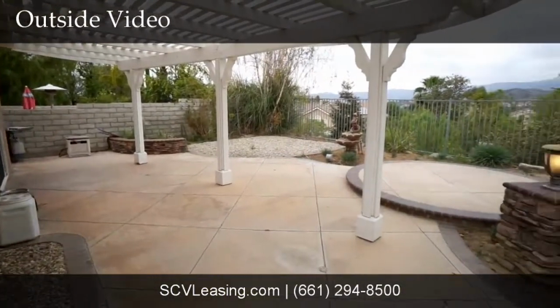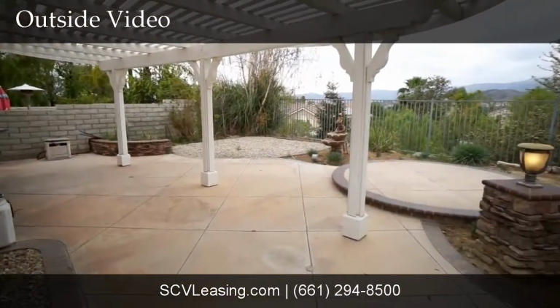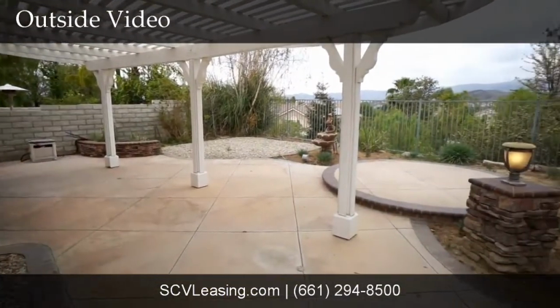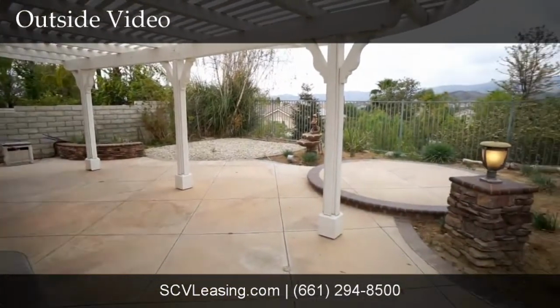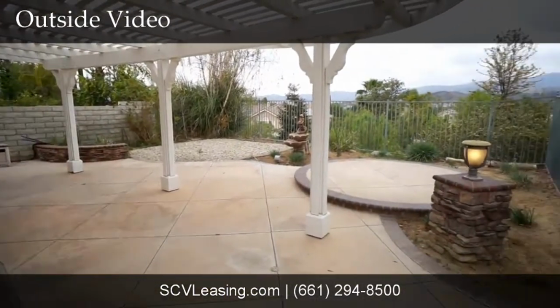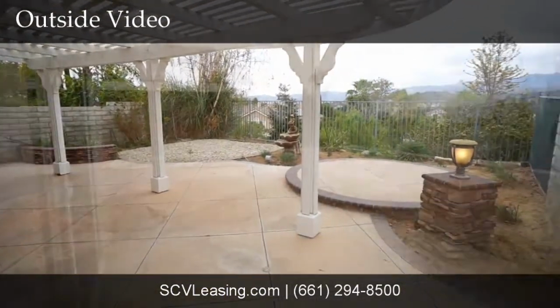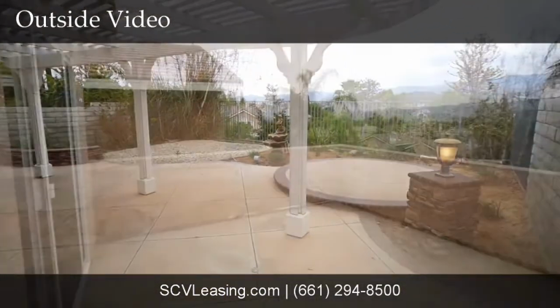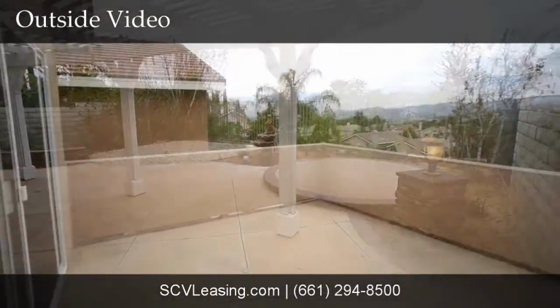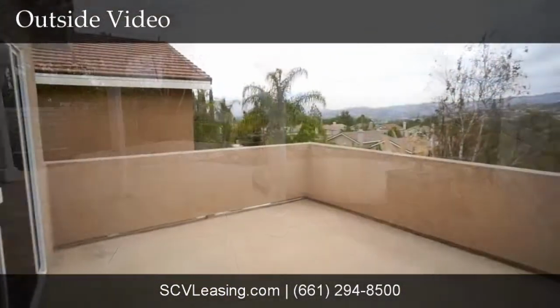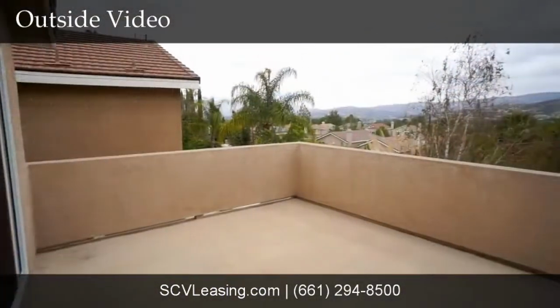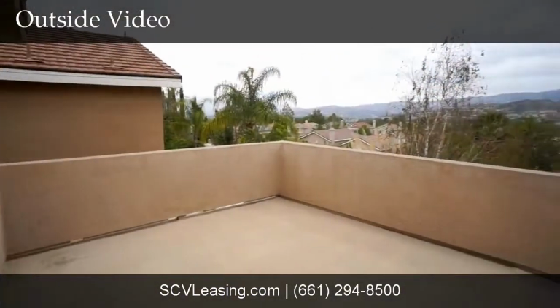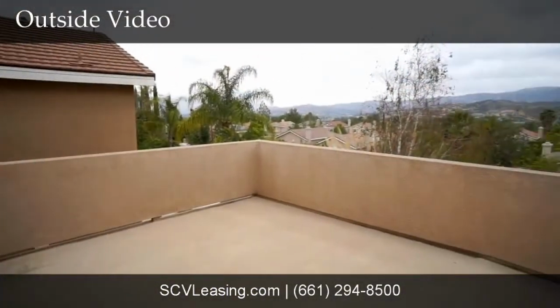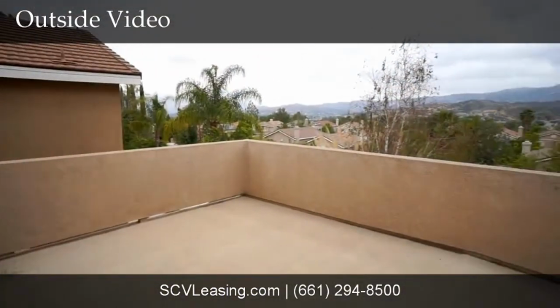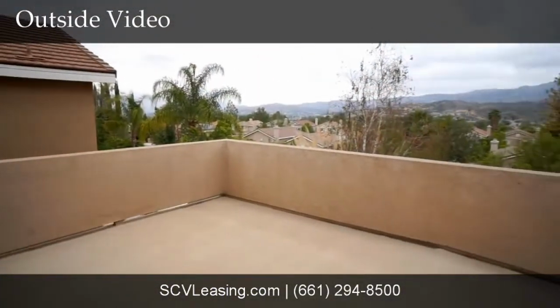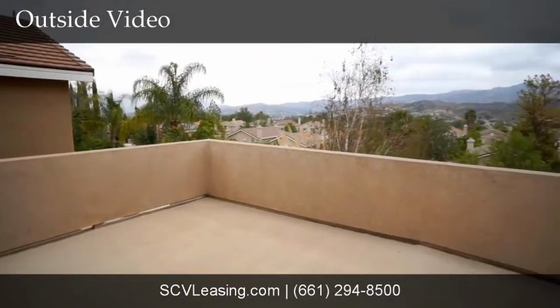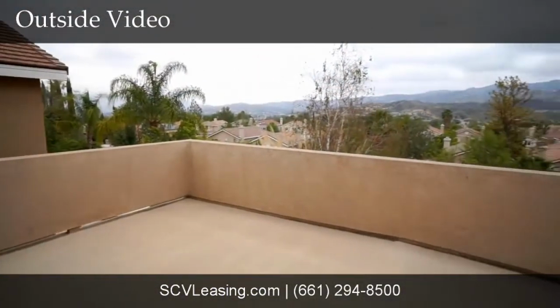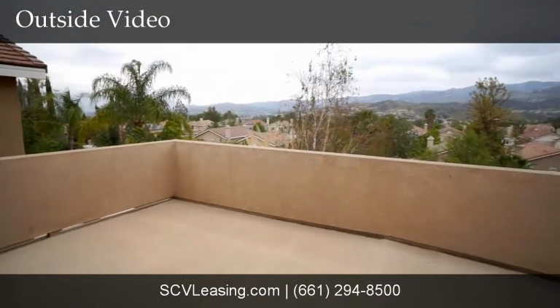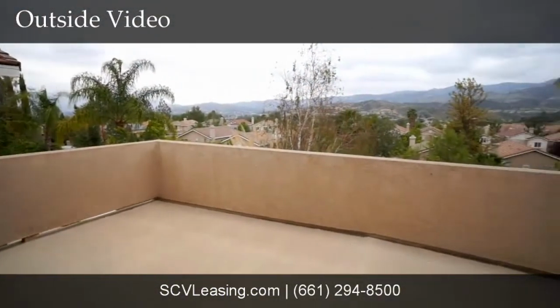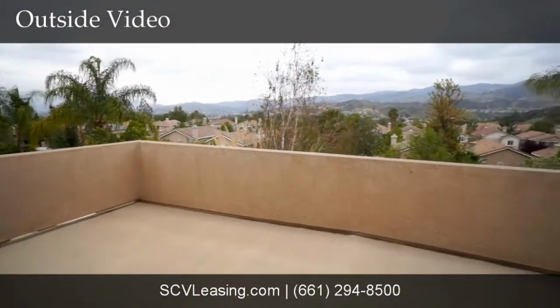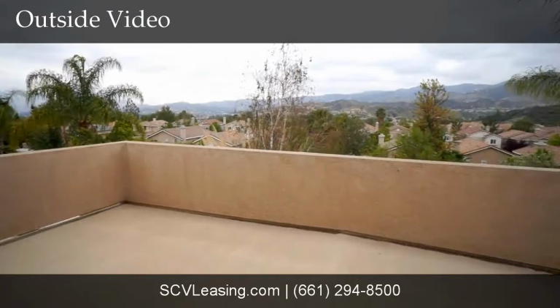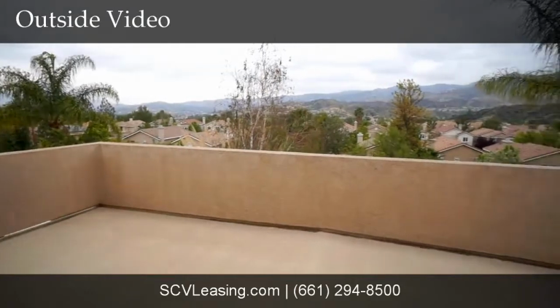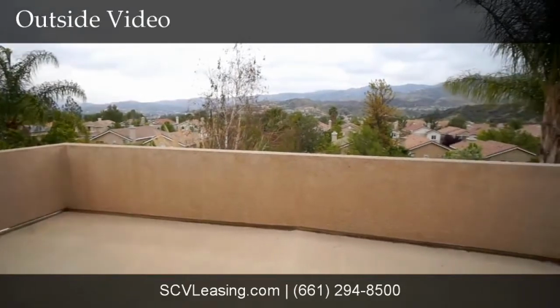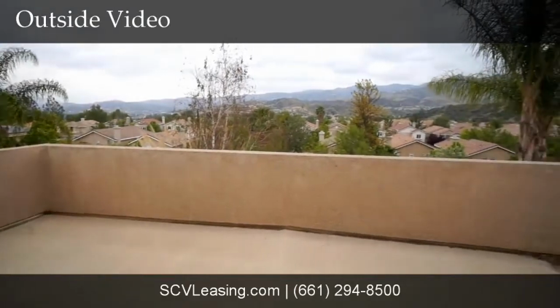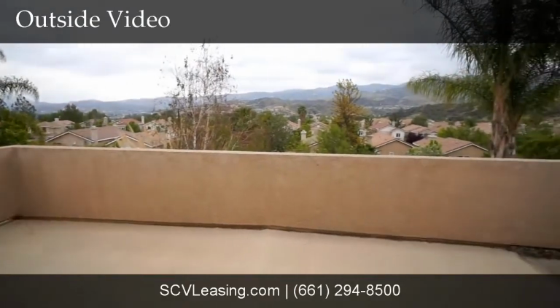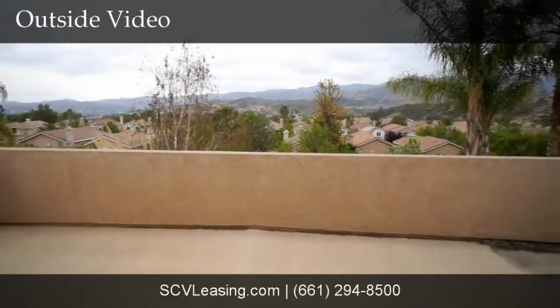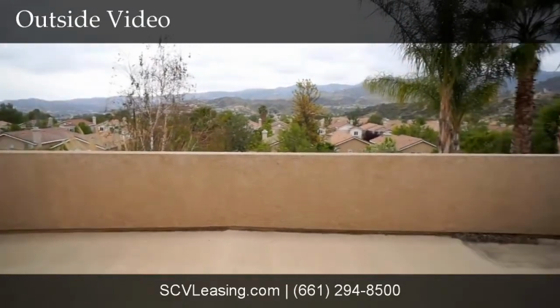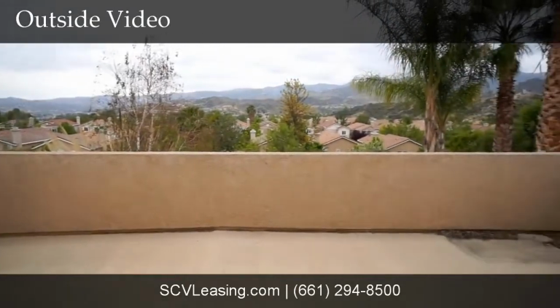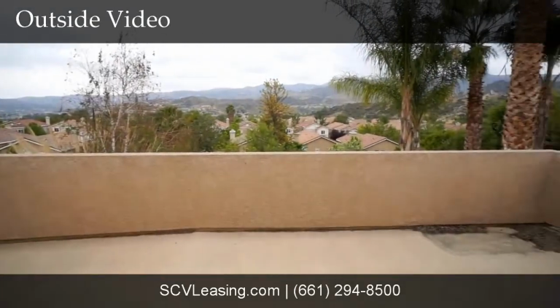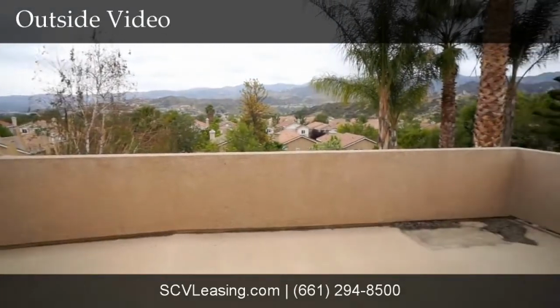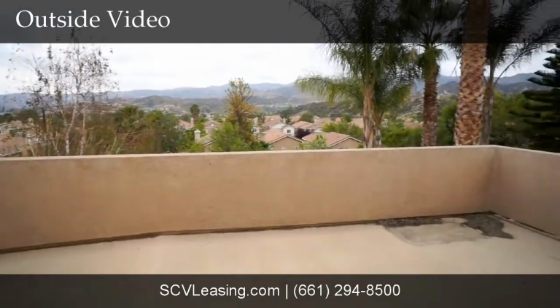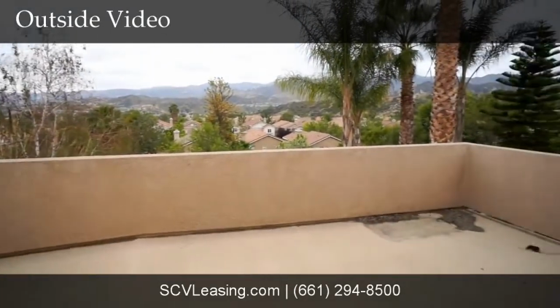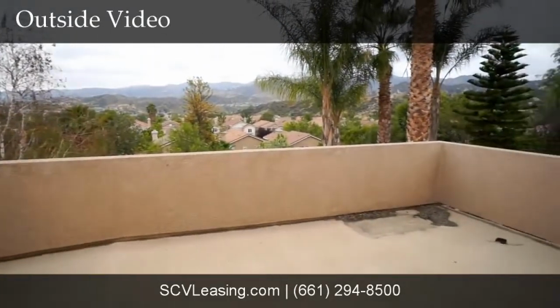In the backyard, find amazing views from the hardscape covered patio with plenty of space for barbecue and outdoor furniture. The master suite features a large balcony with an incredible view.